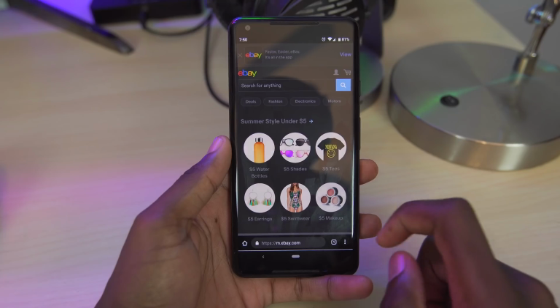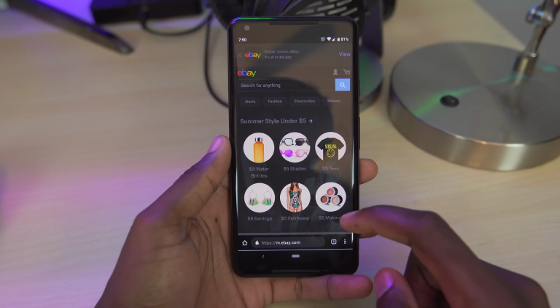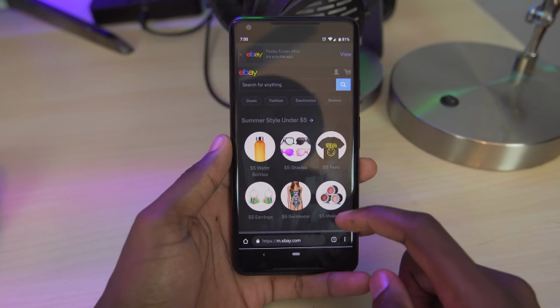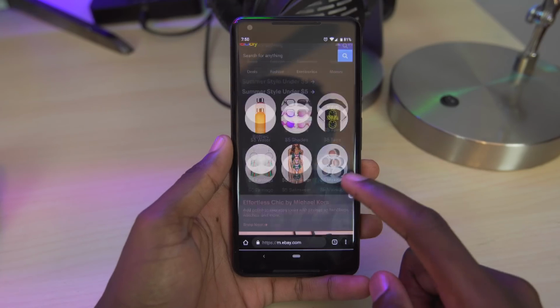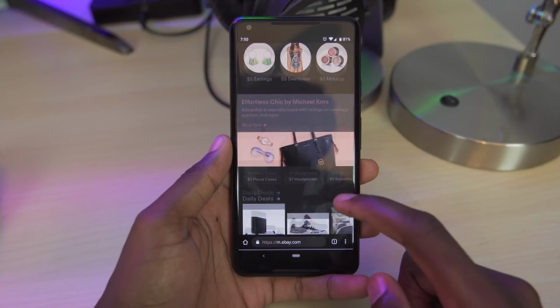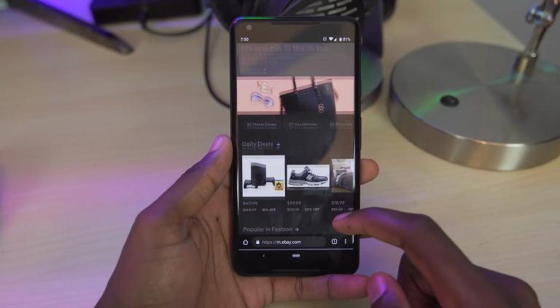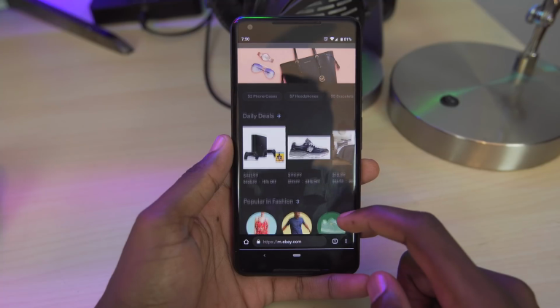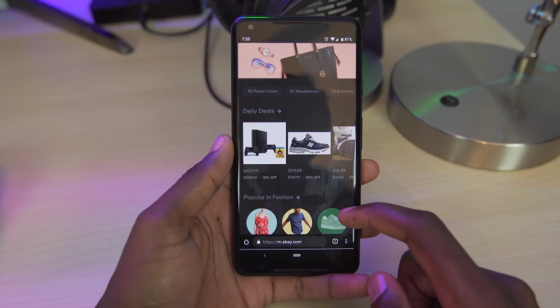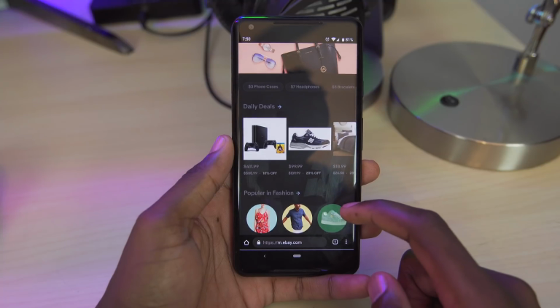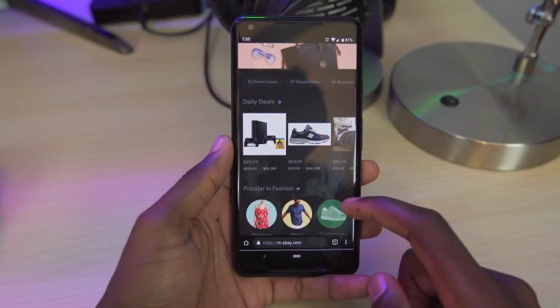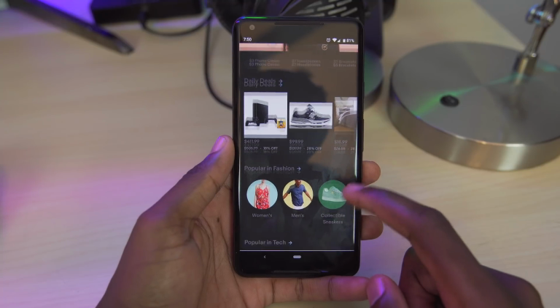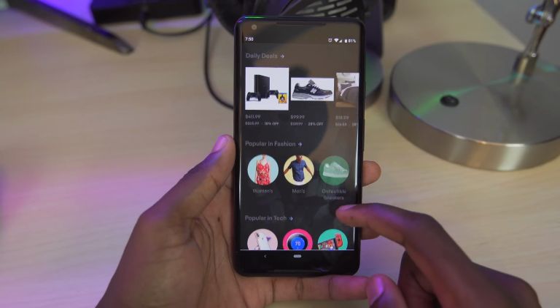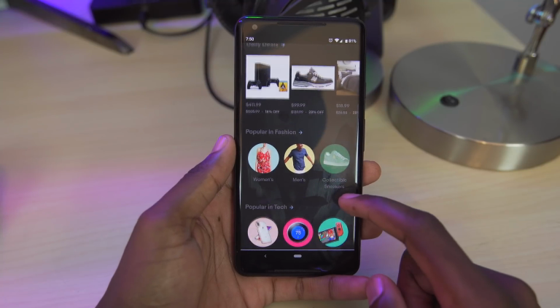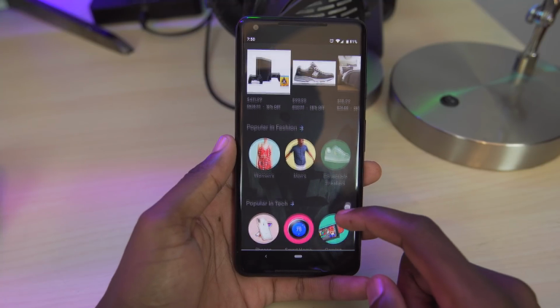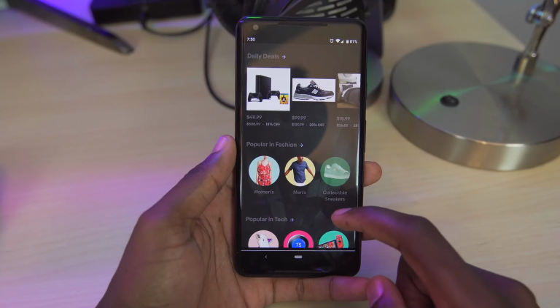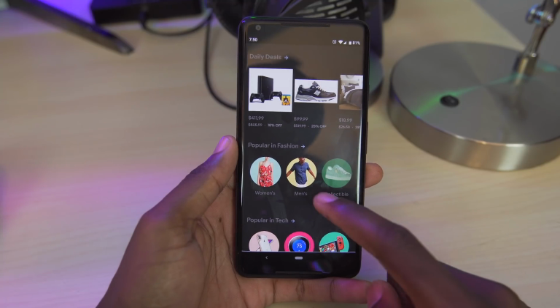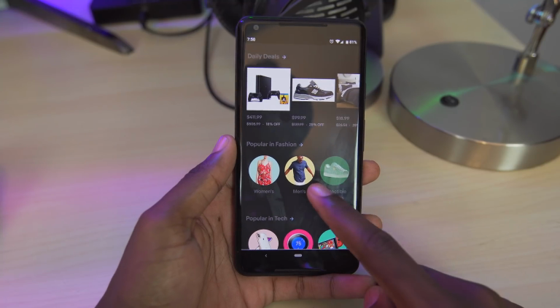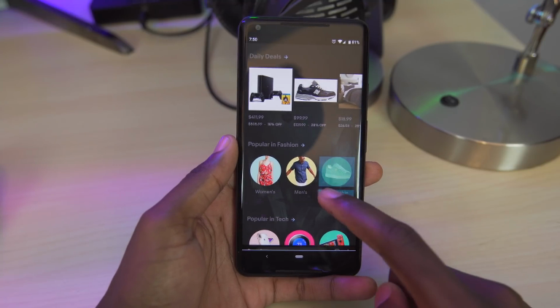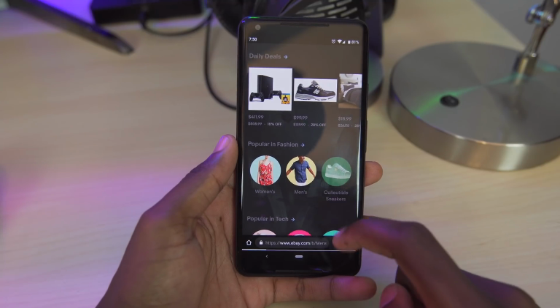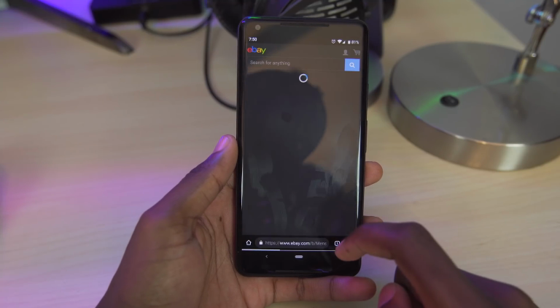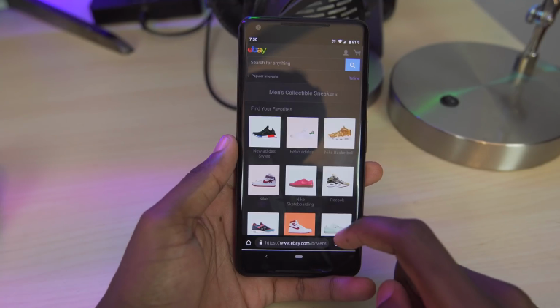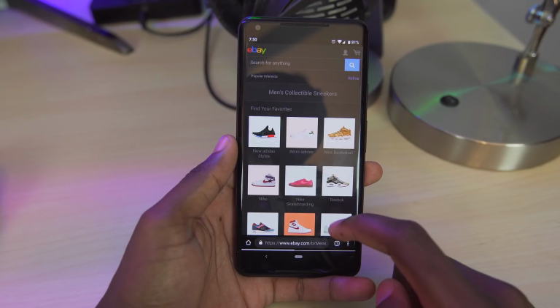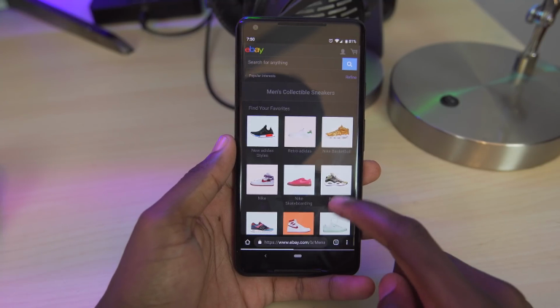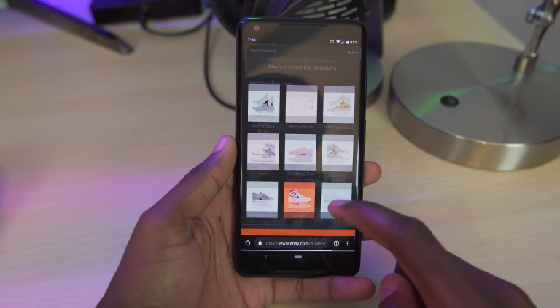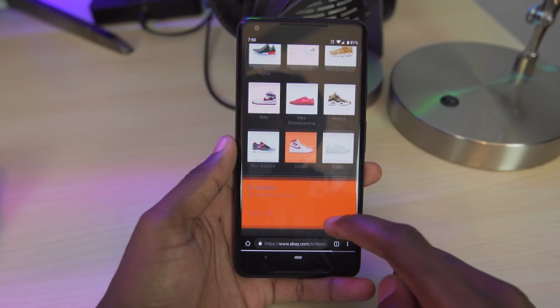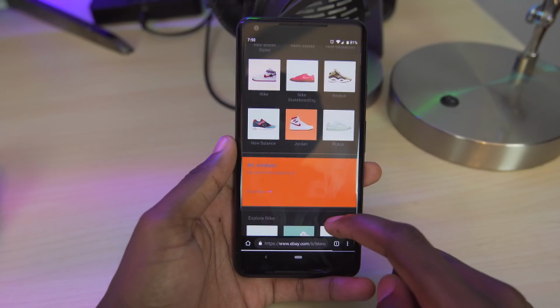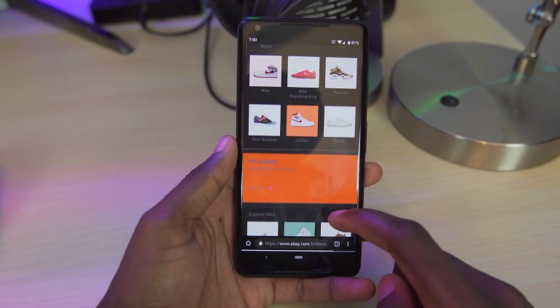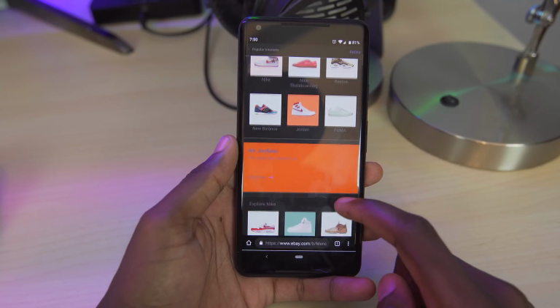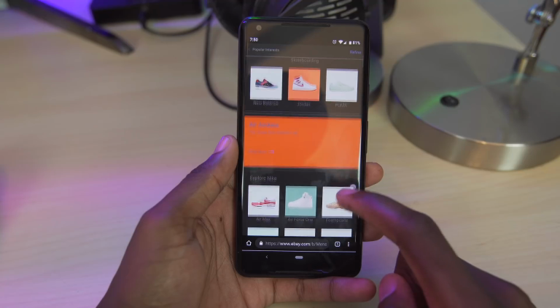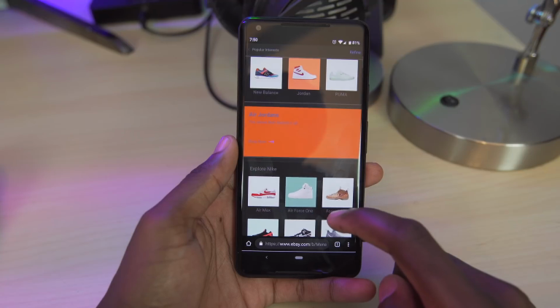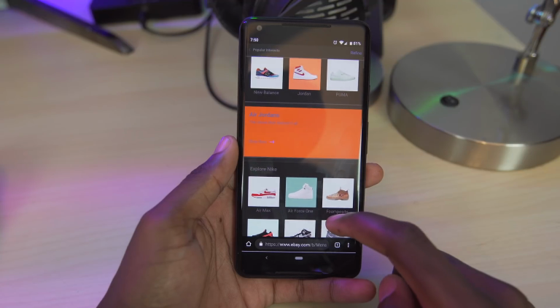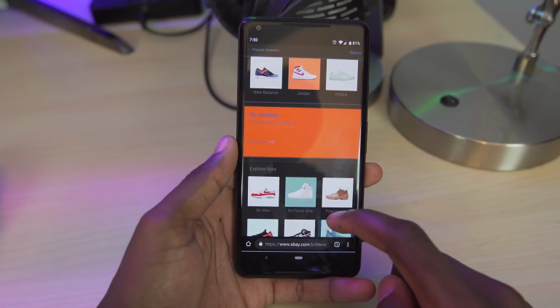Kiwi is only a few months old, so you may encounter a bug here or there. So far I haven't, but this is definitely one I'd recommend you check out.